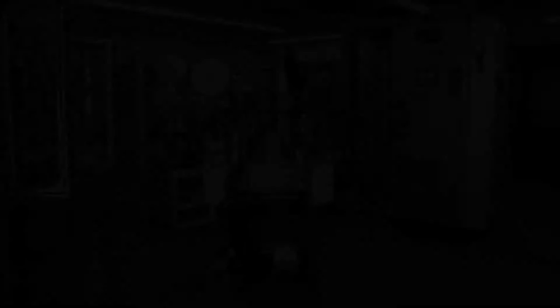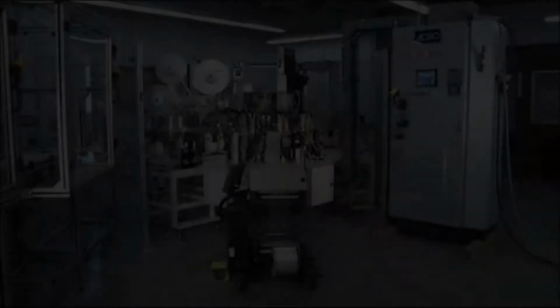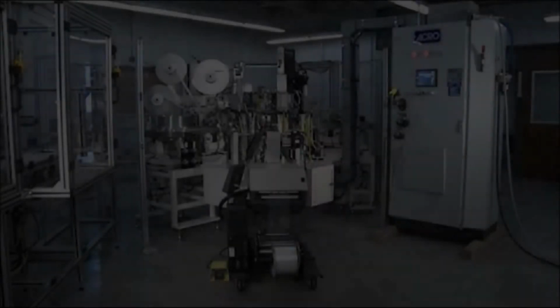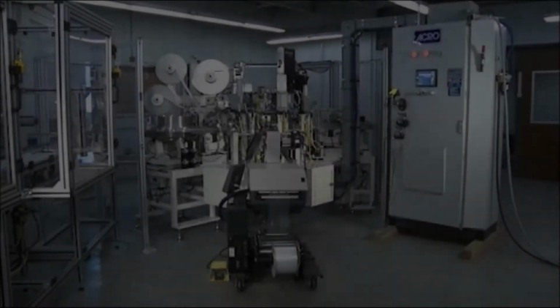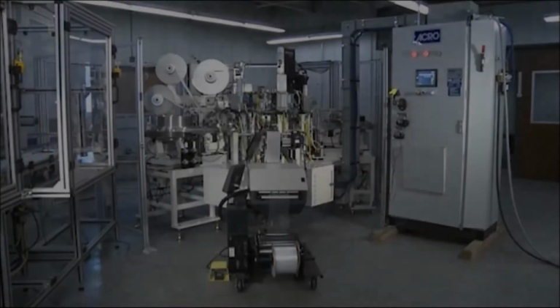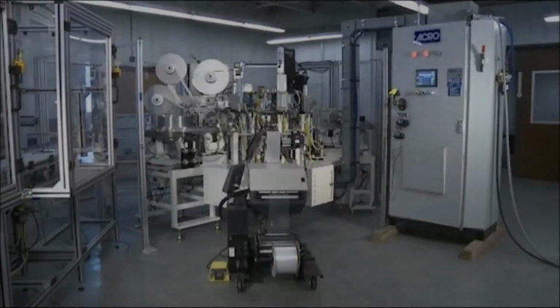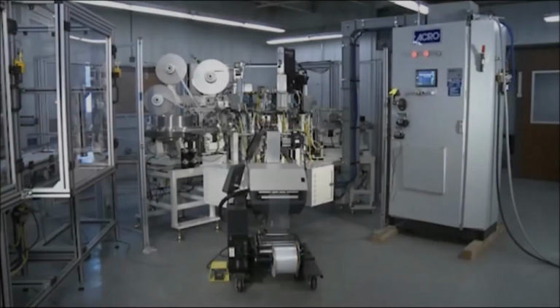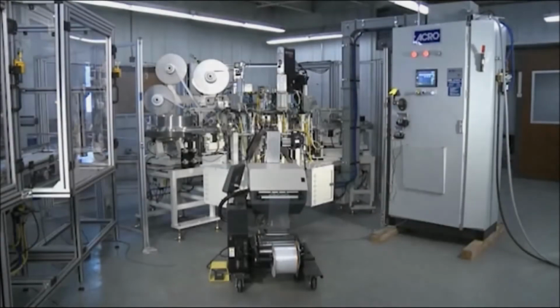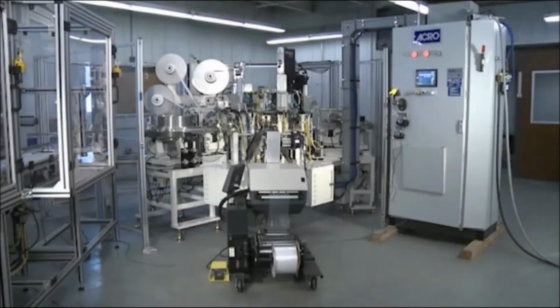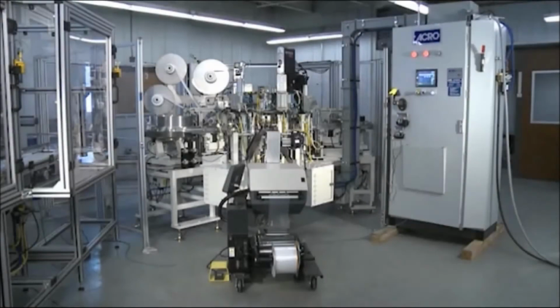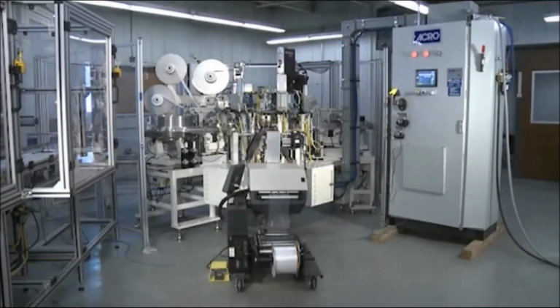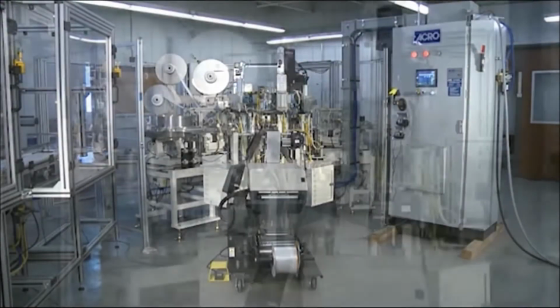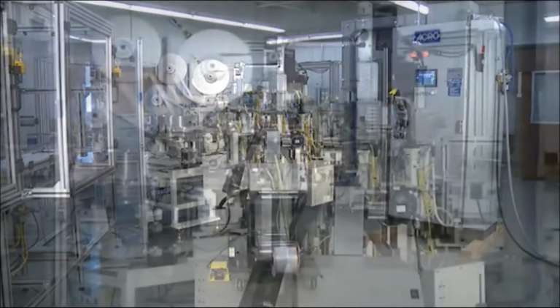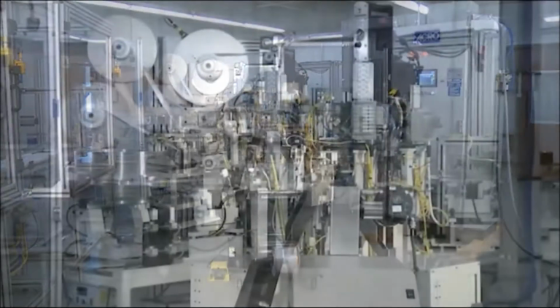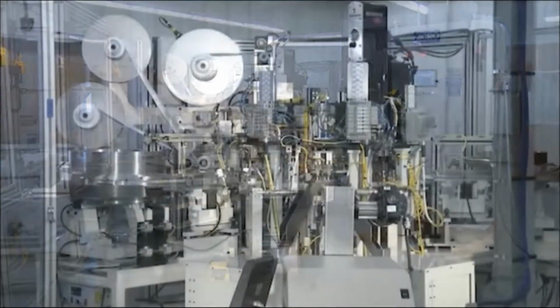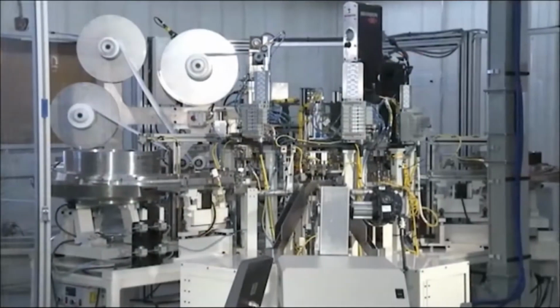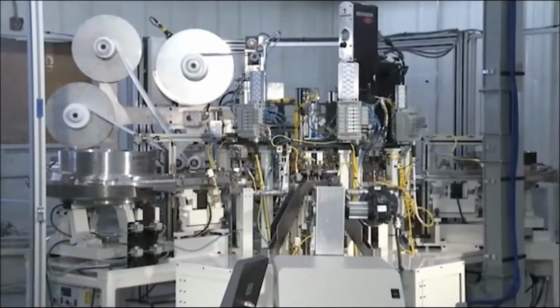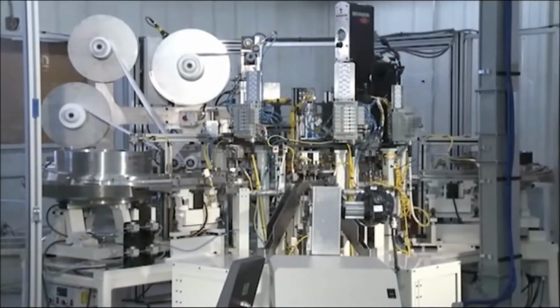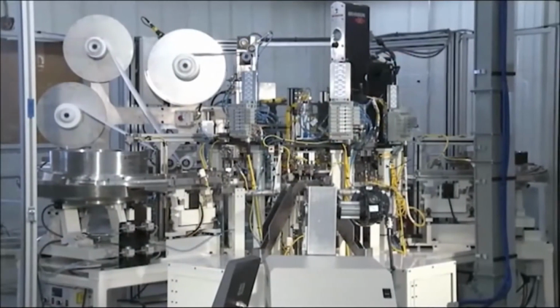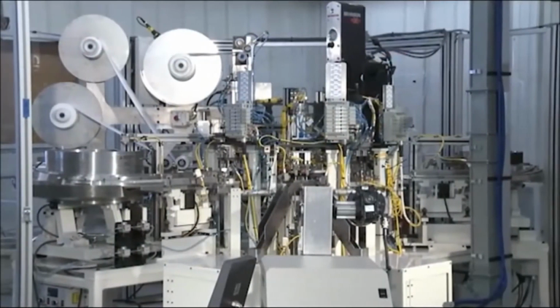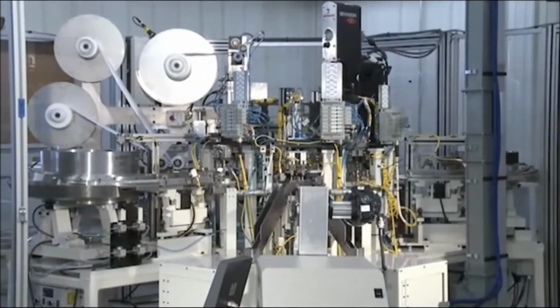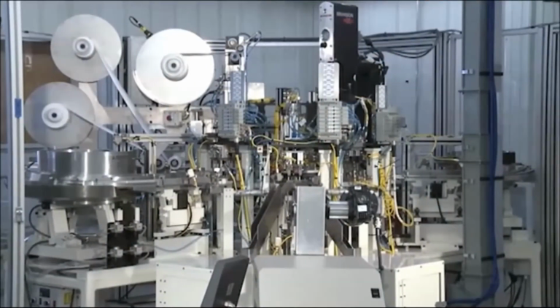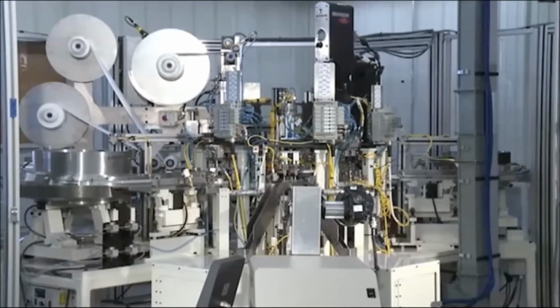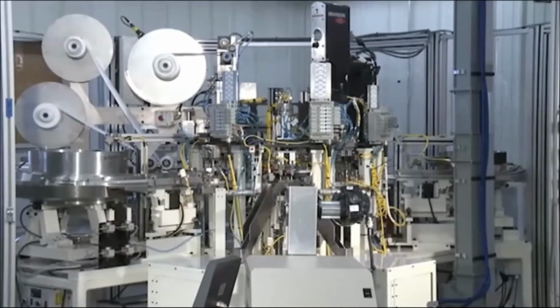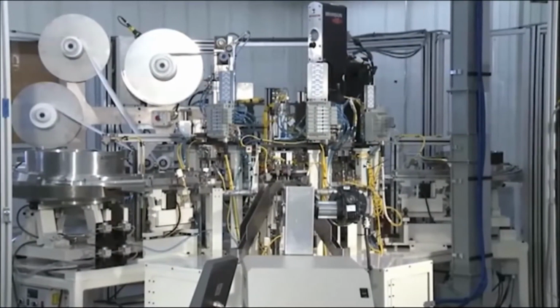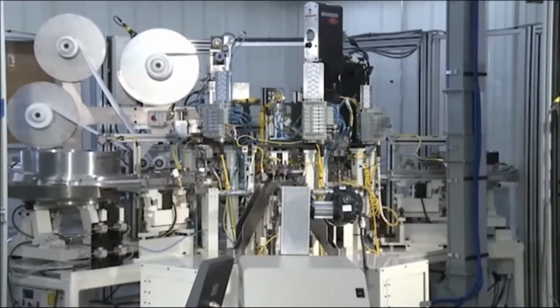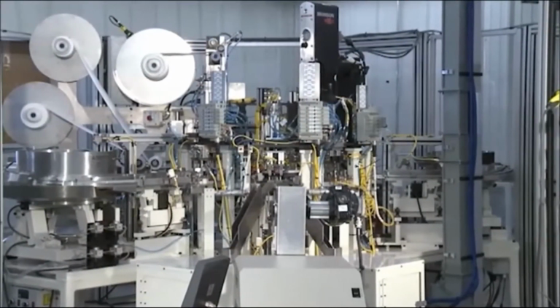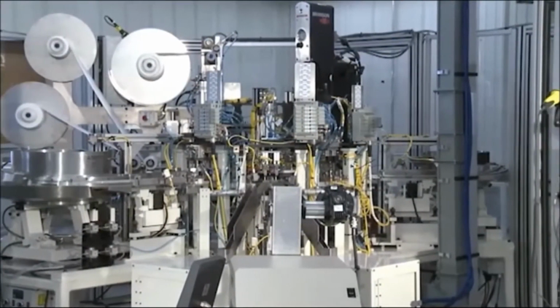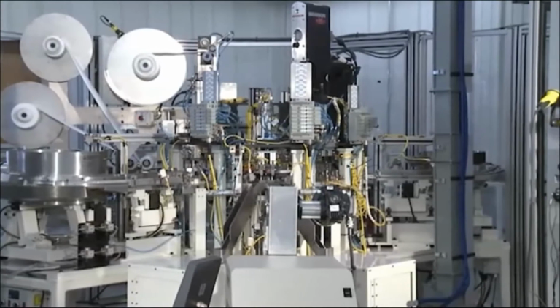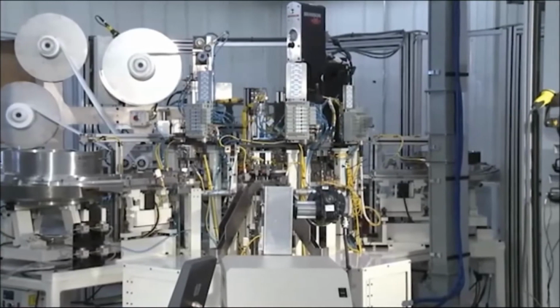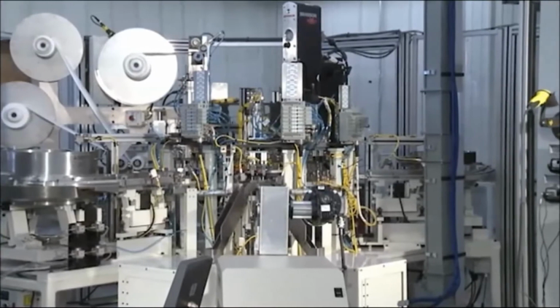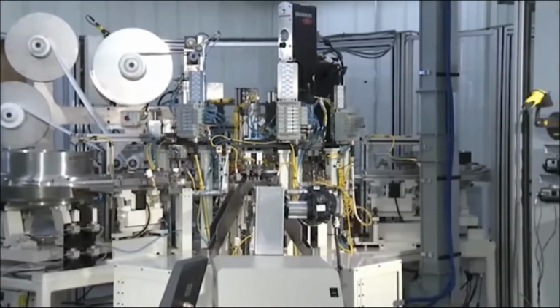Here at ACRA Automation Systems, we provide custom manufacturing solutions to customers worldwide.